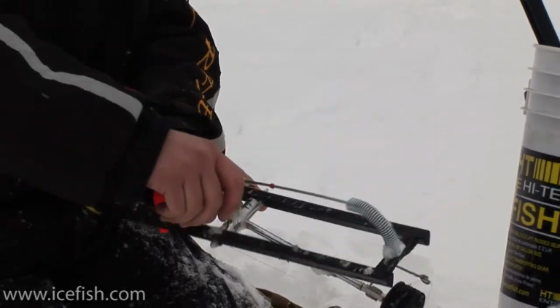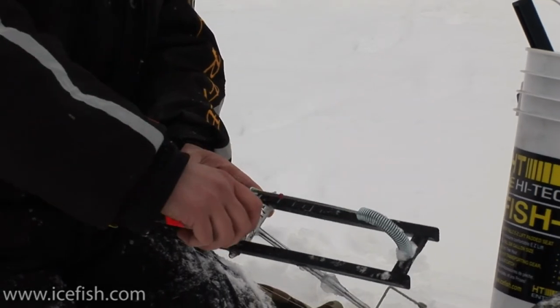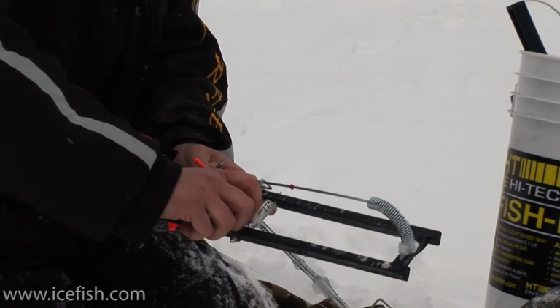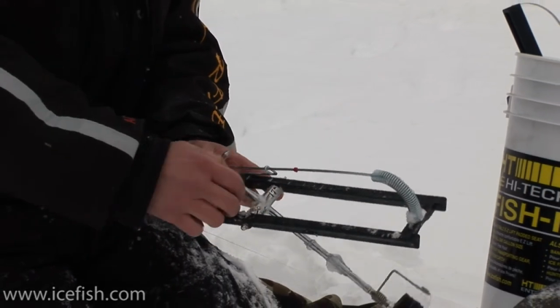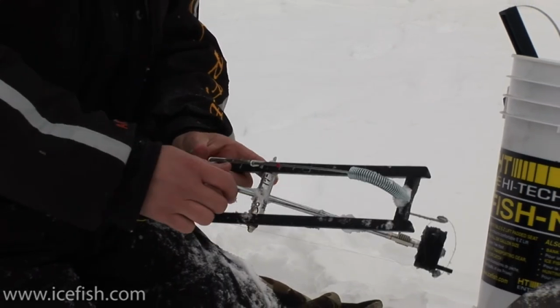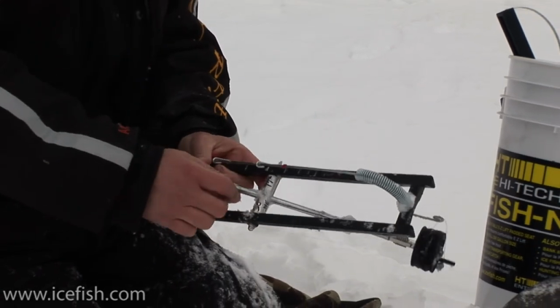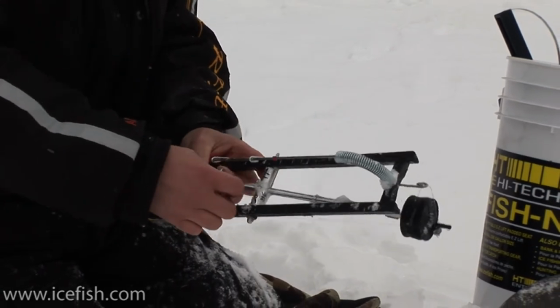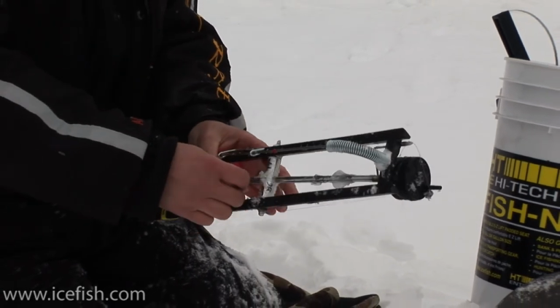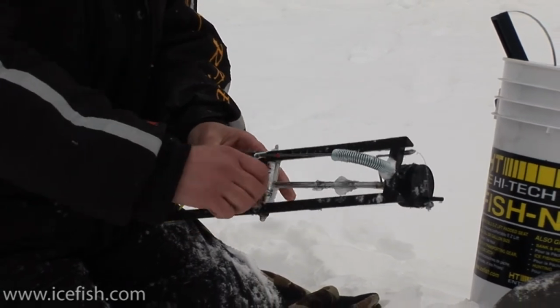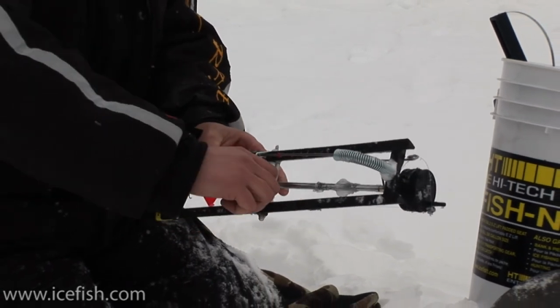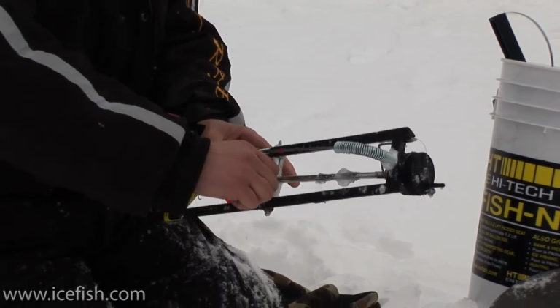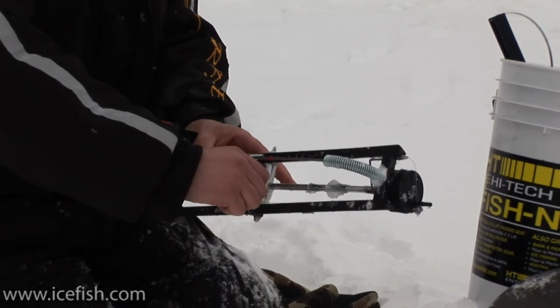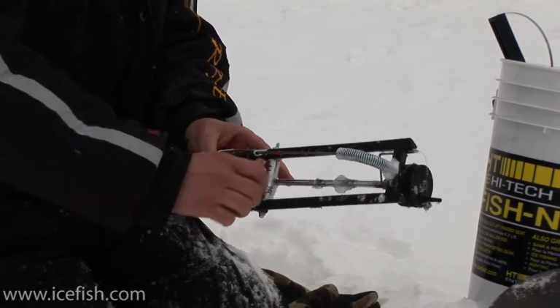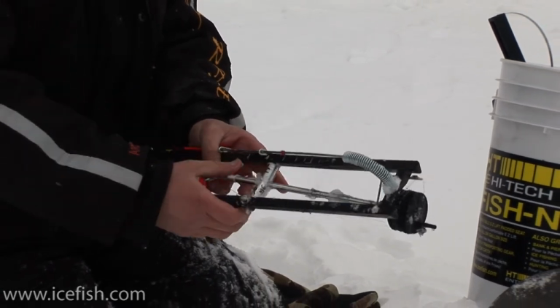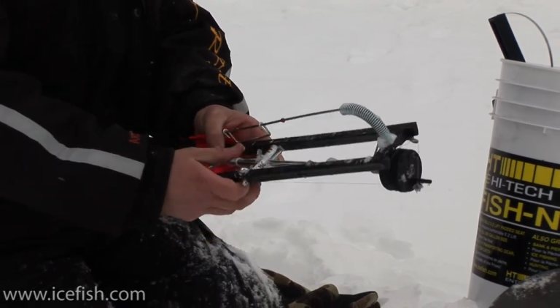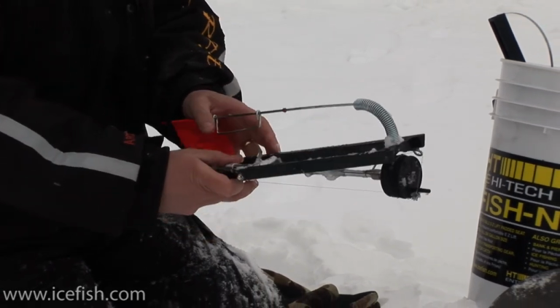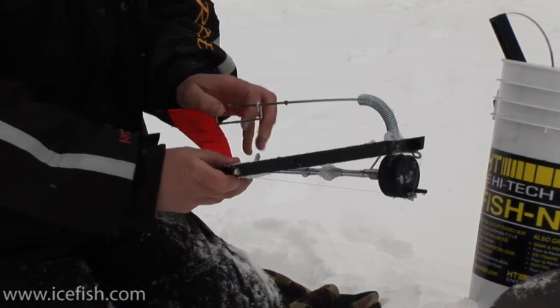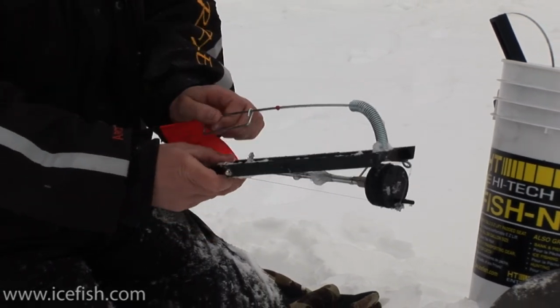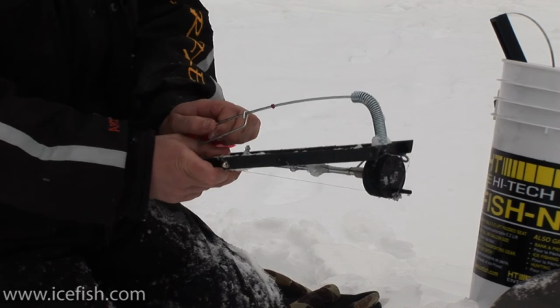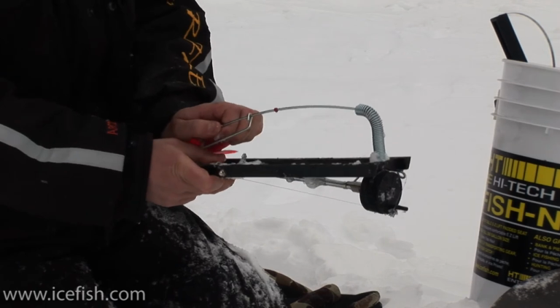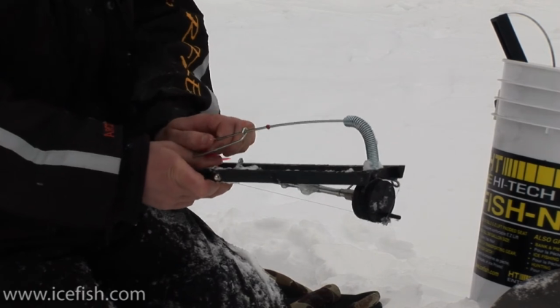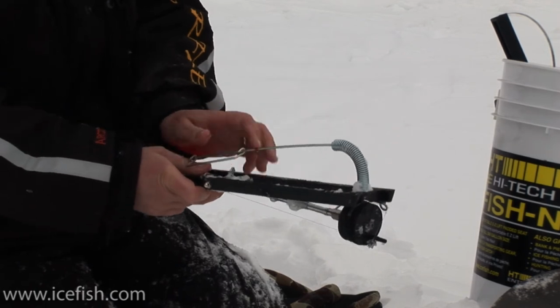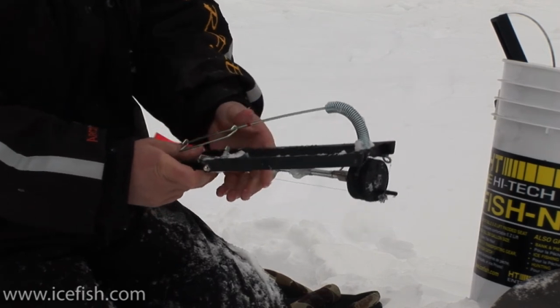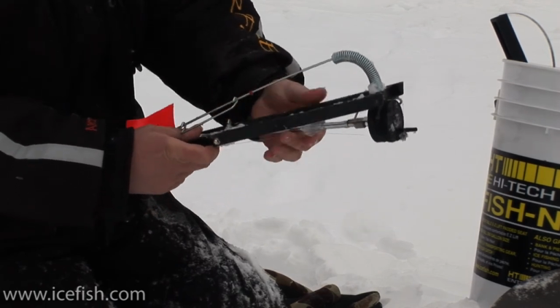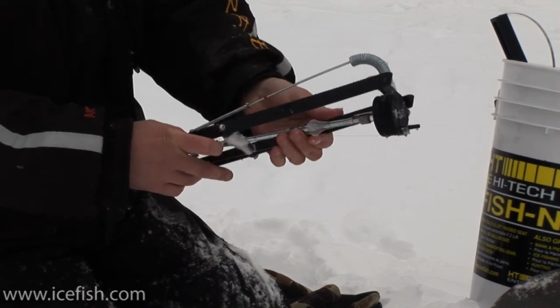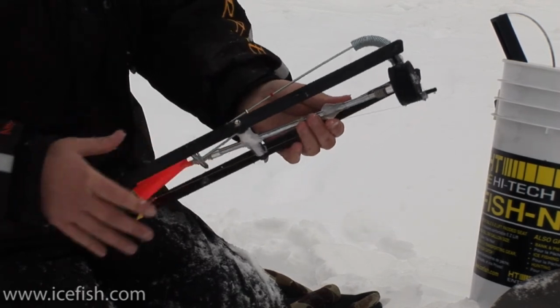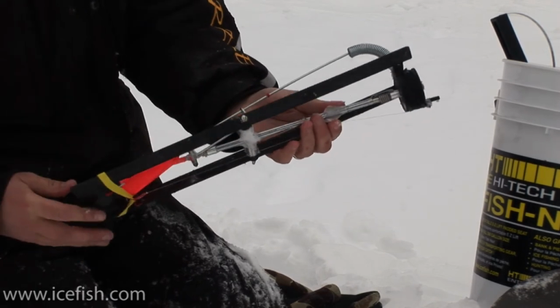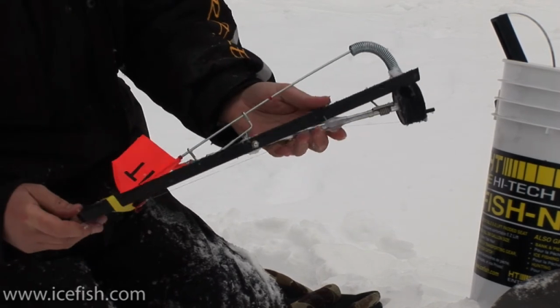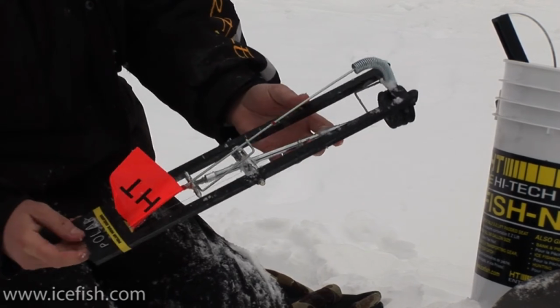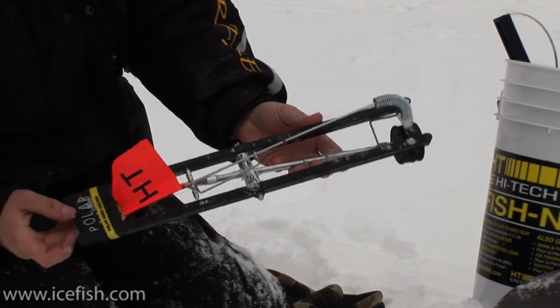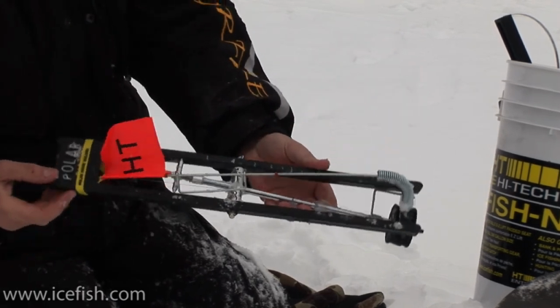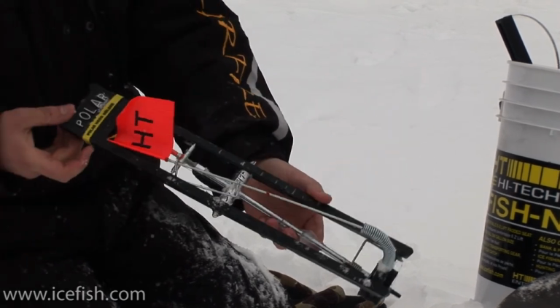Now I just put this up, turn my thumb screw, and there you have it.